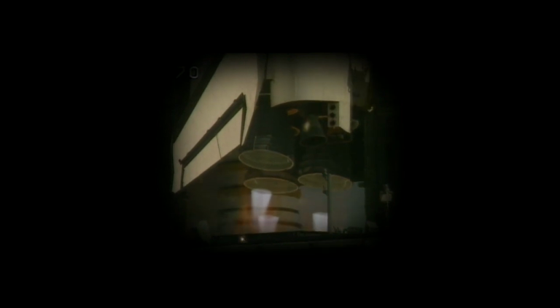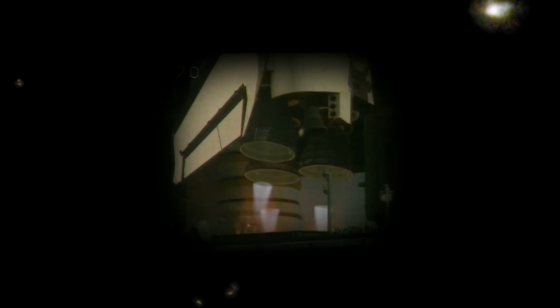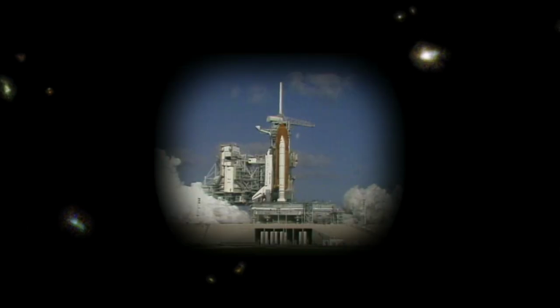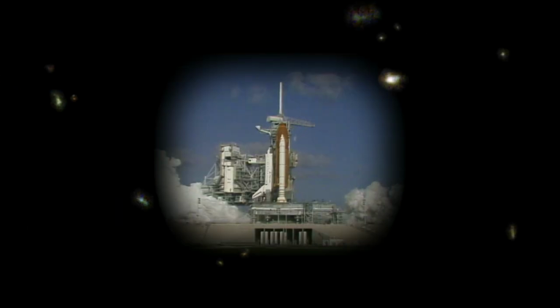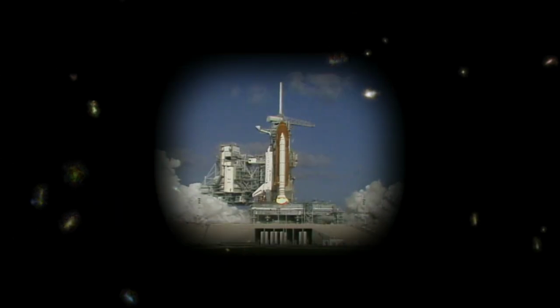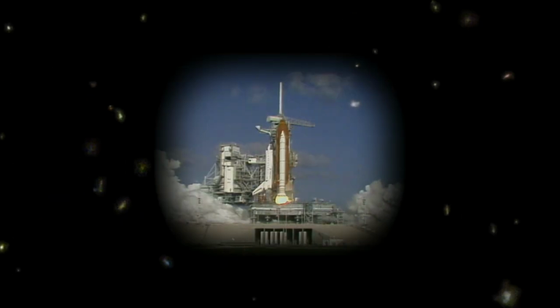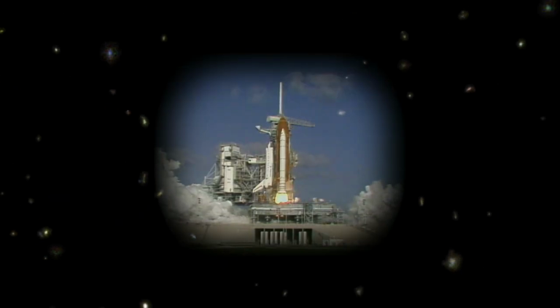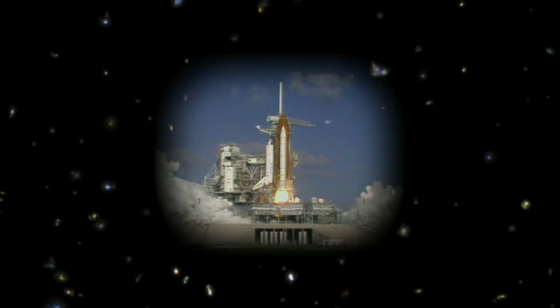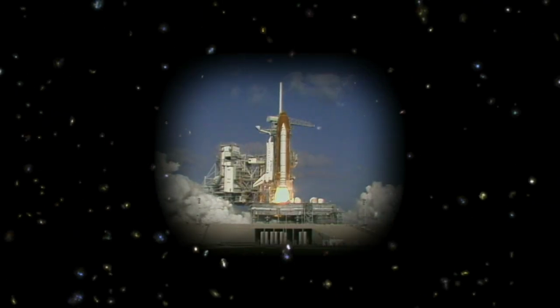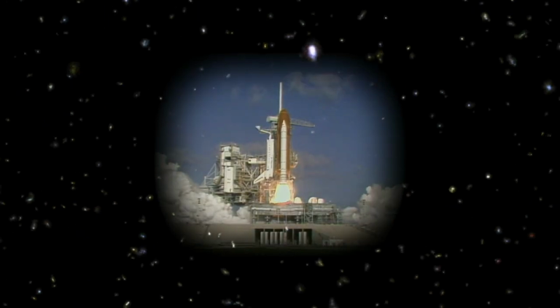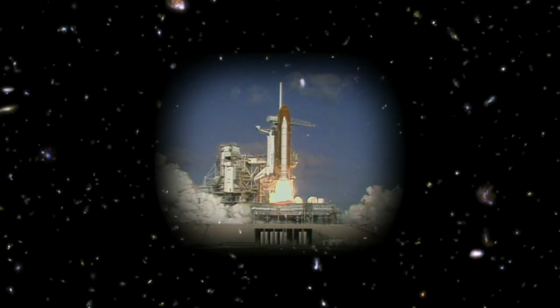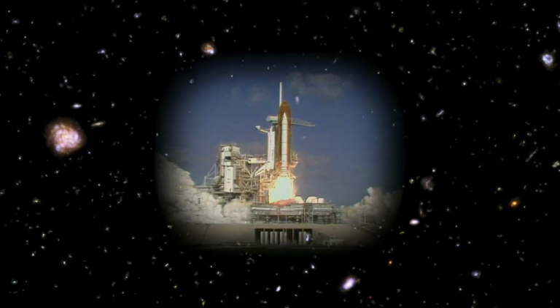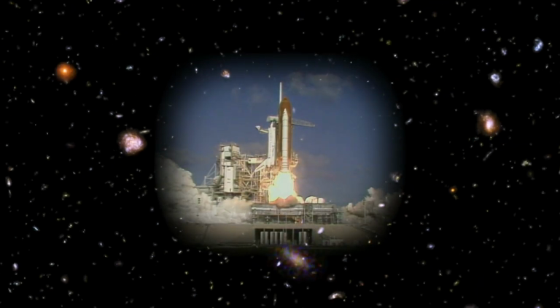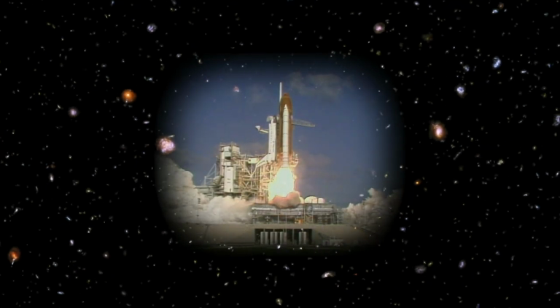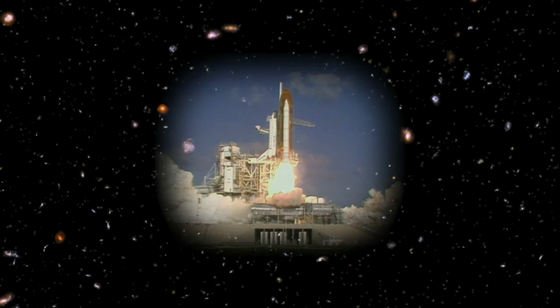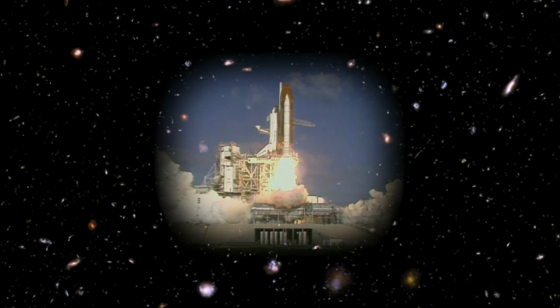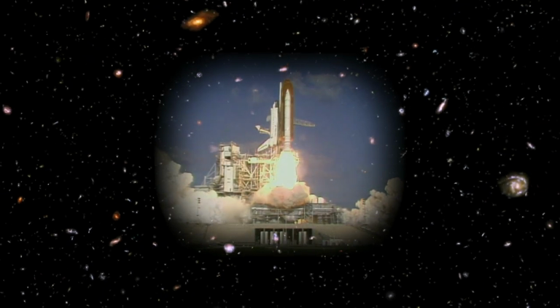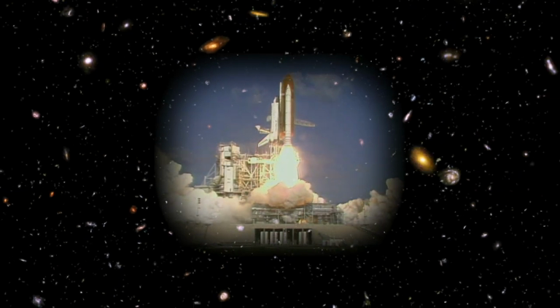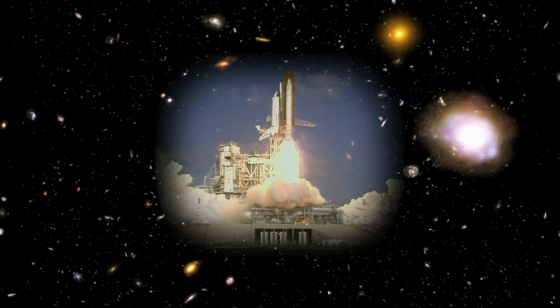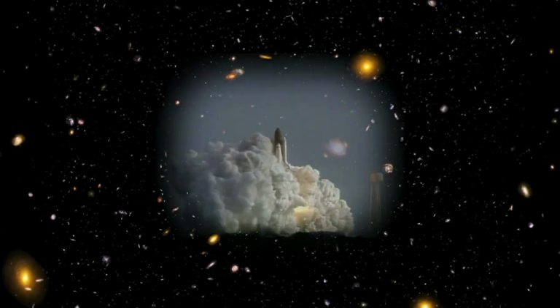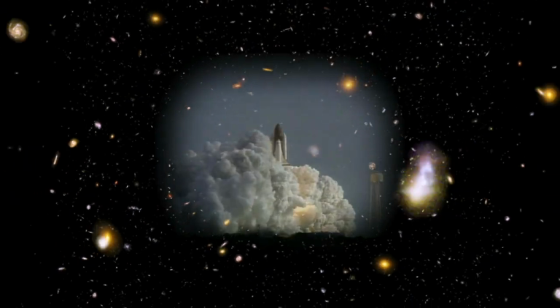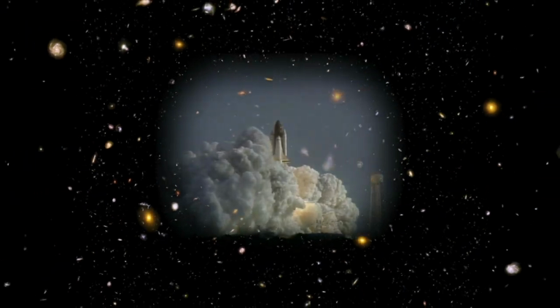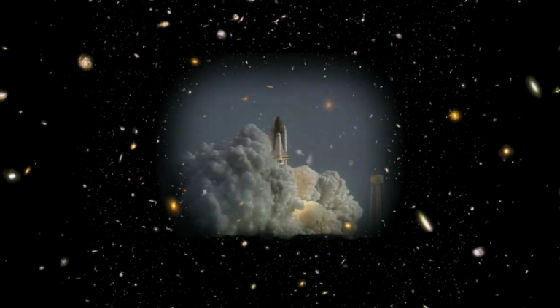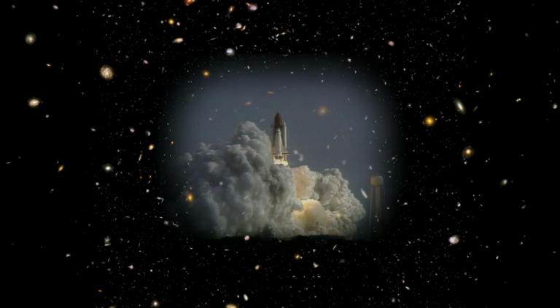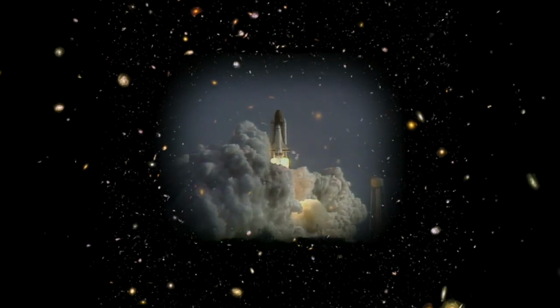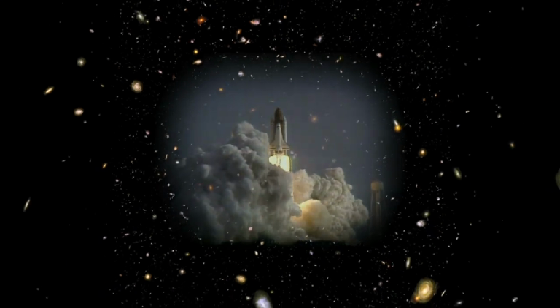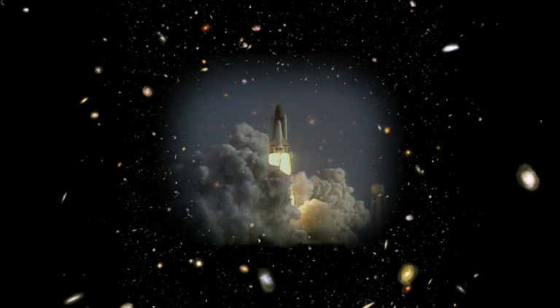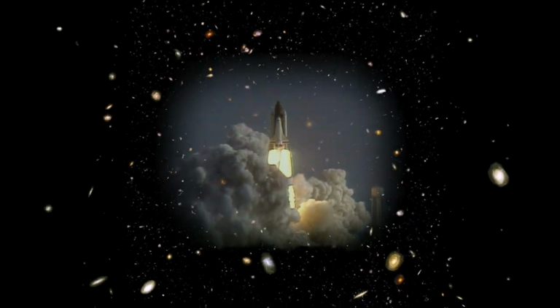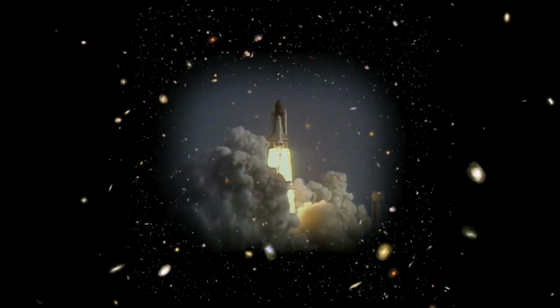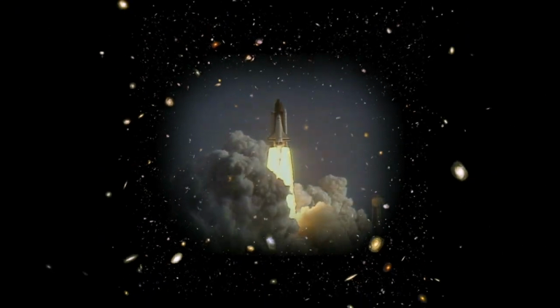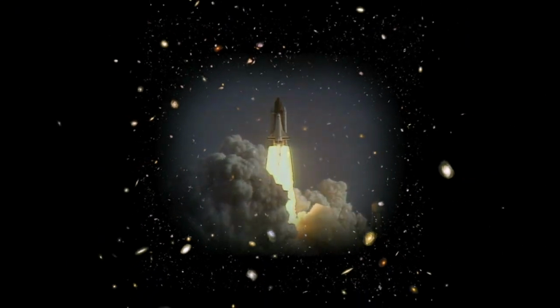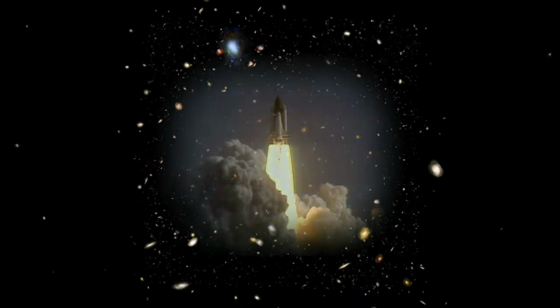Liftoff of the space shuttle Discovery with the Hubble Space Telescope — our window on the universe.